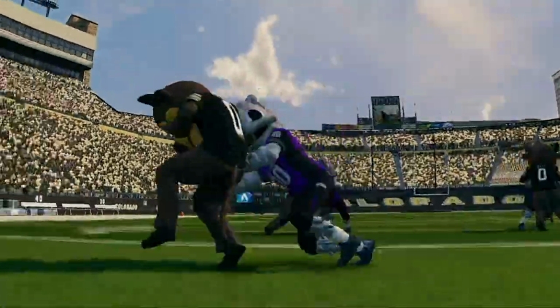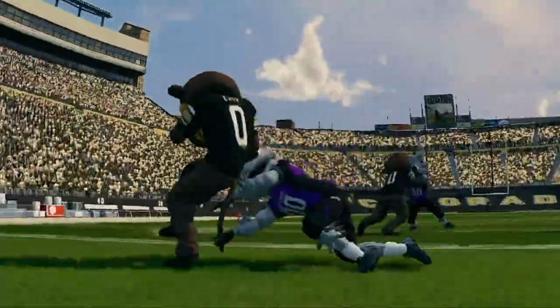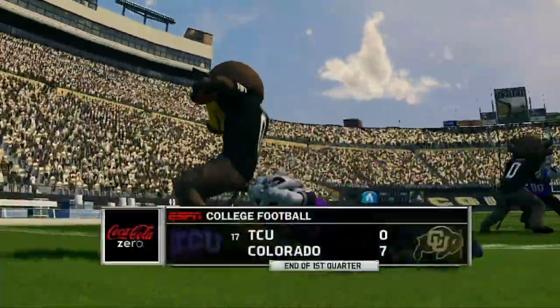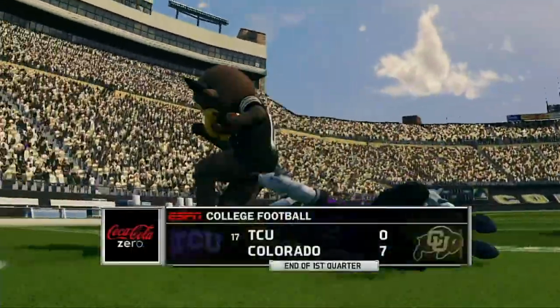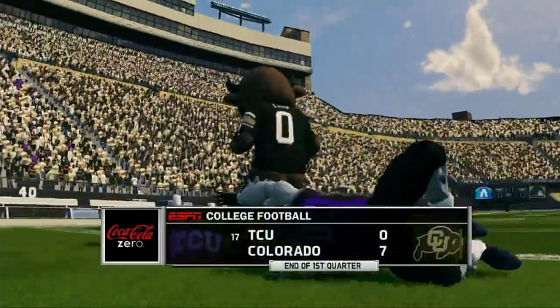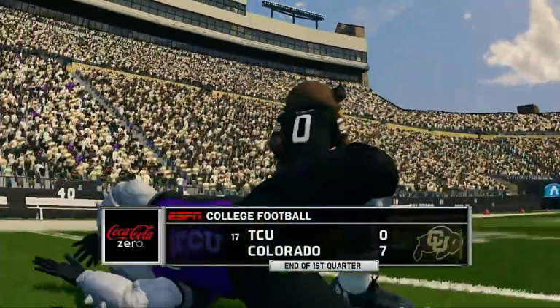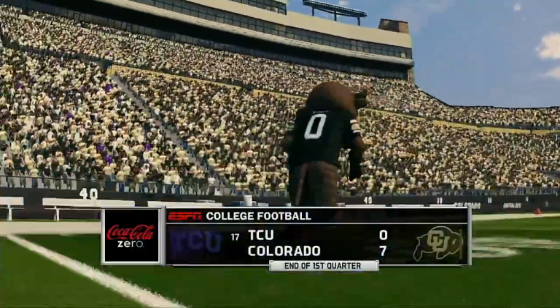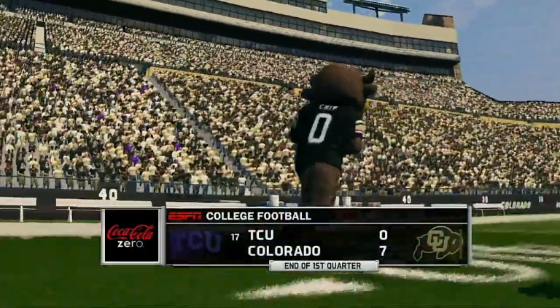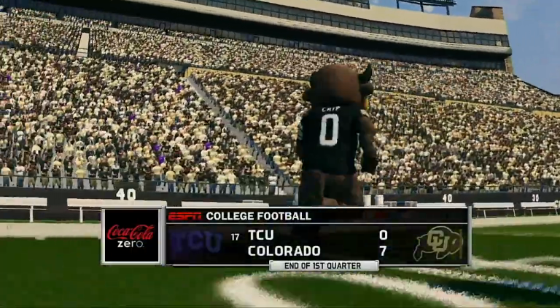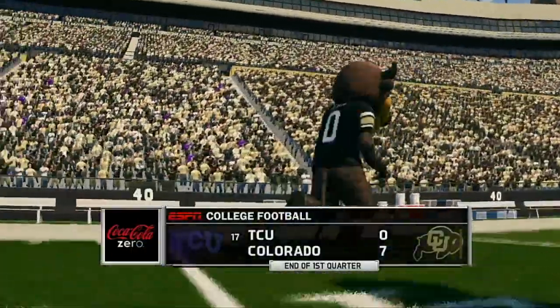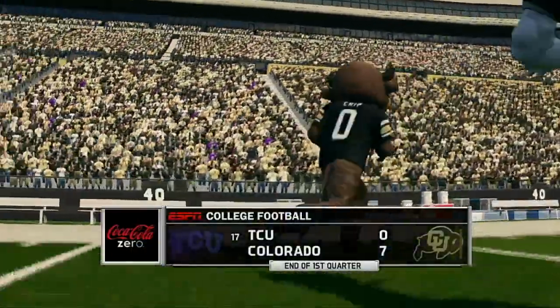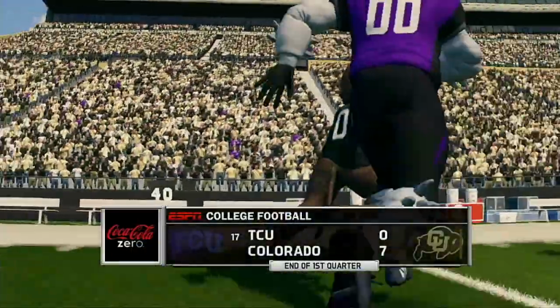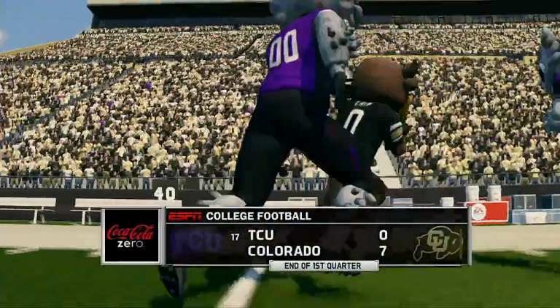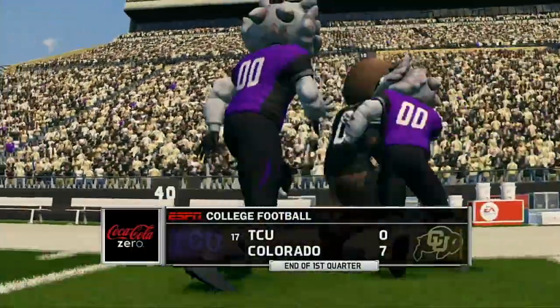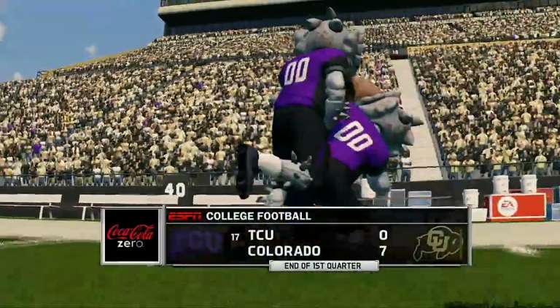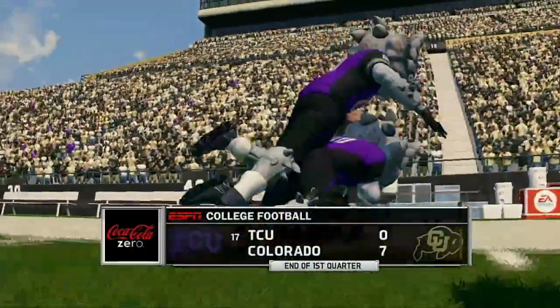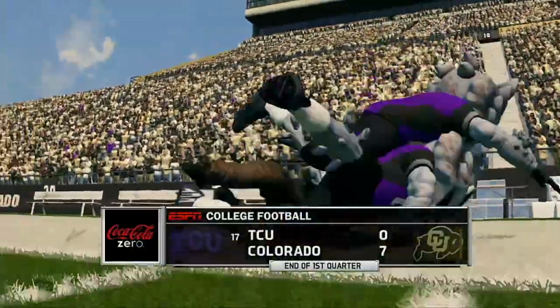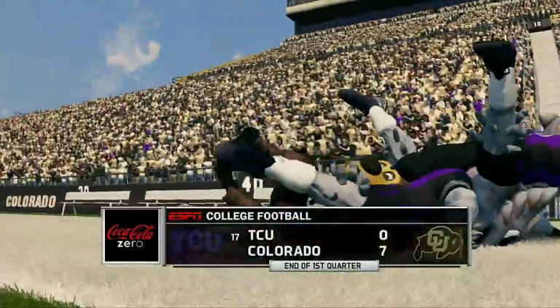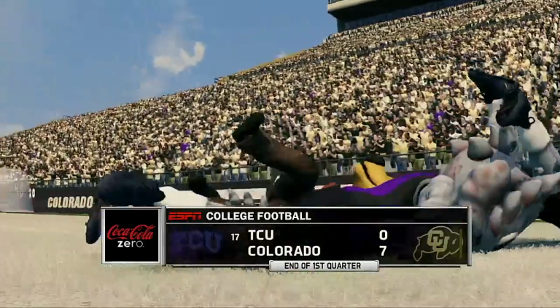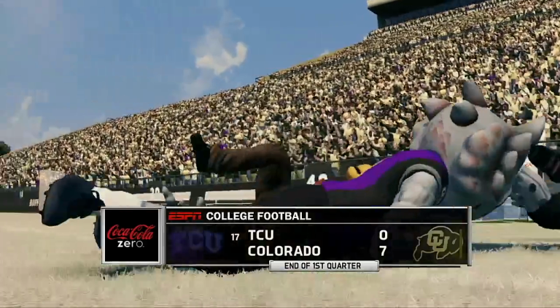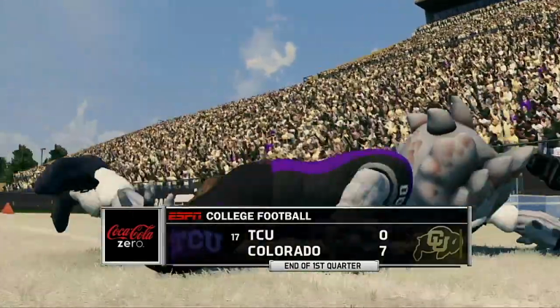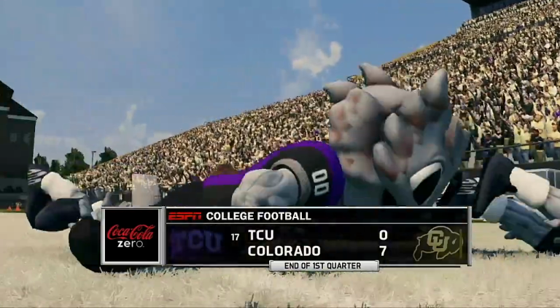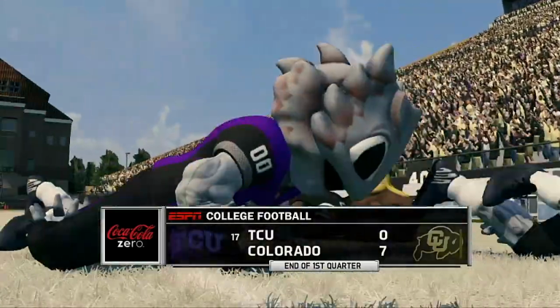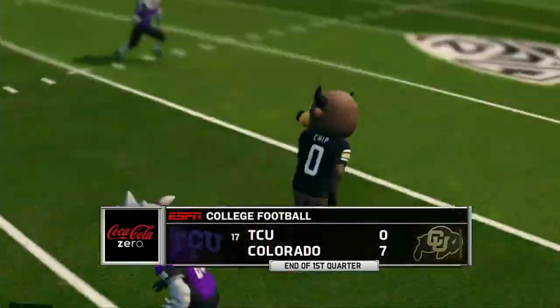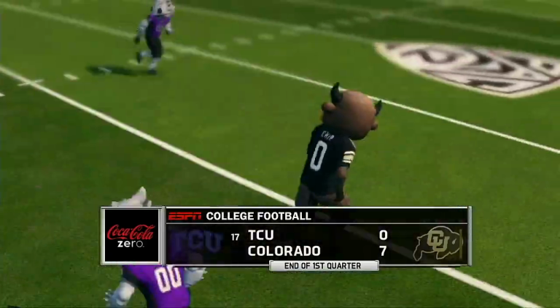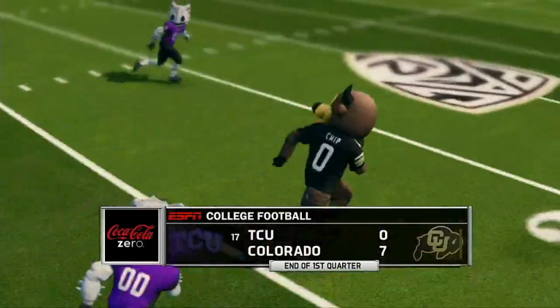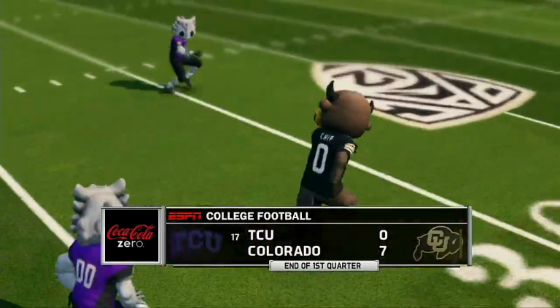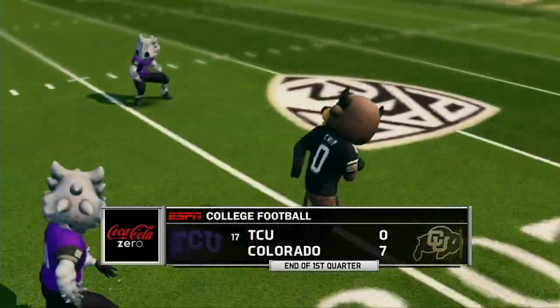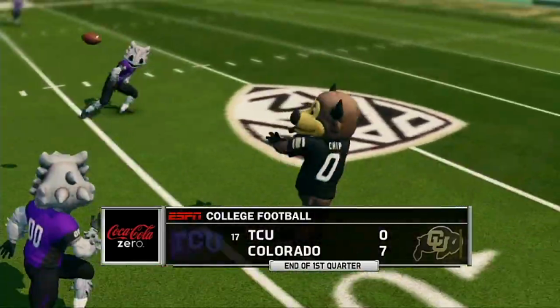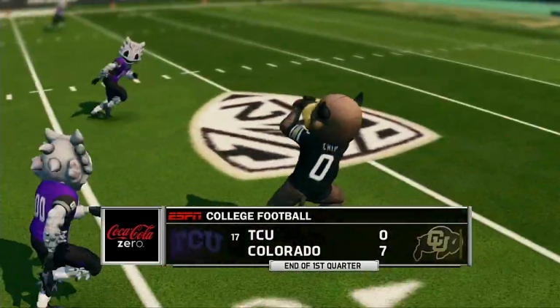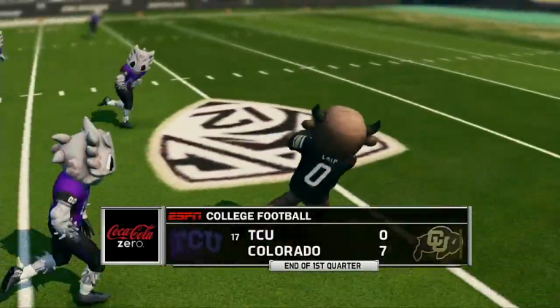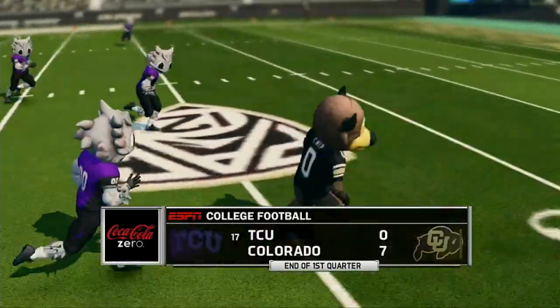After one quarter of play, we've got a low-scoring defensive battle on our hands. 7-0 Colorado.